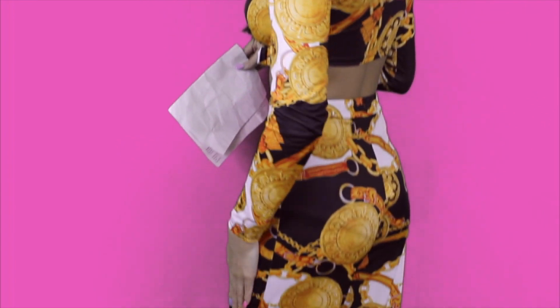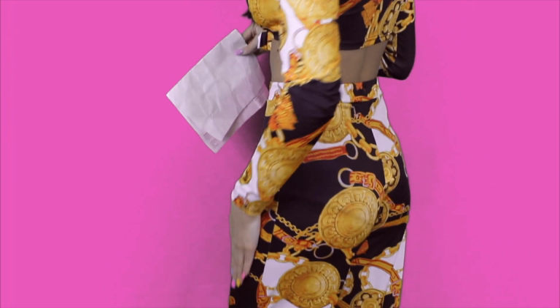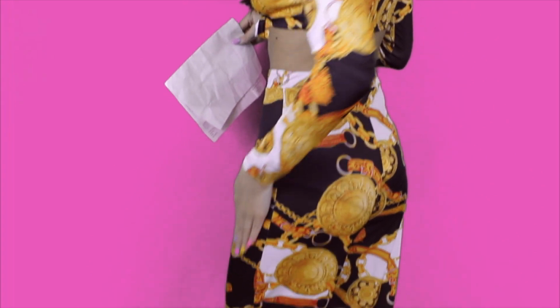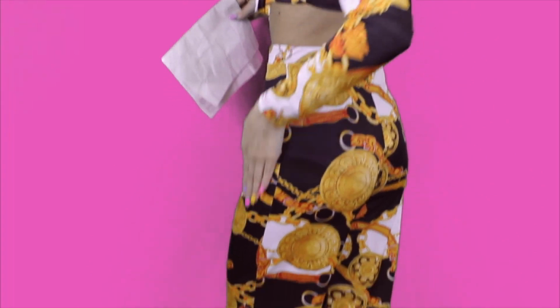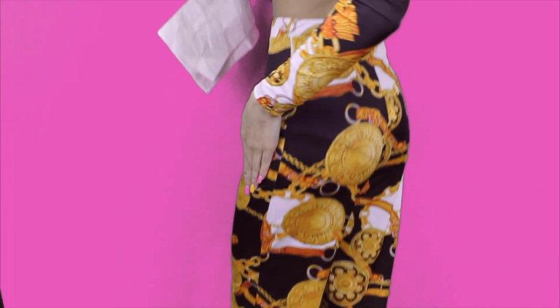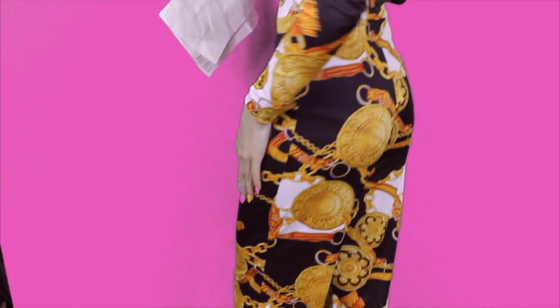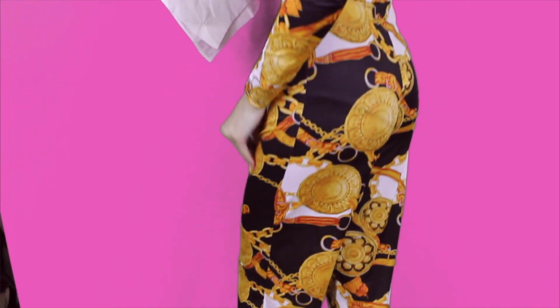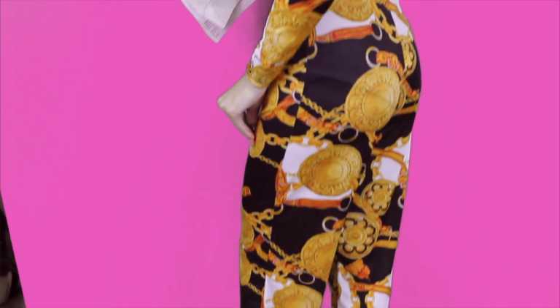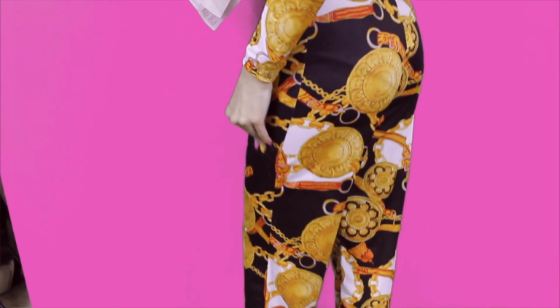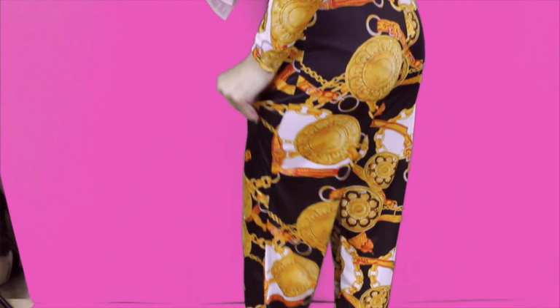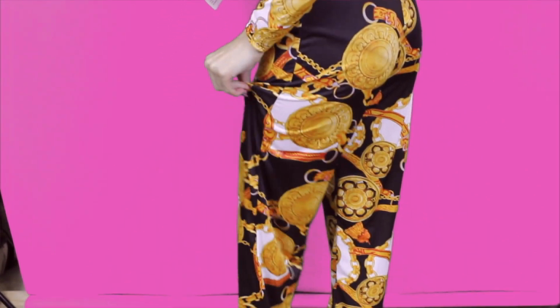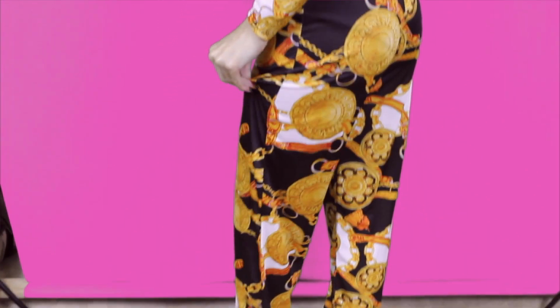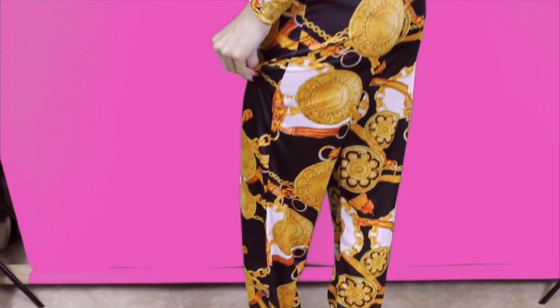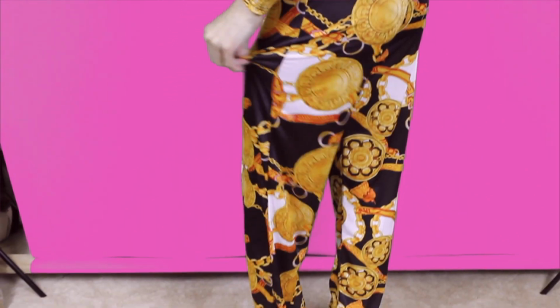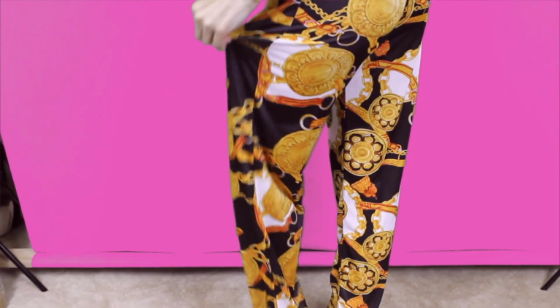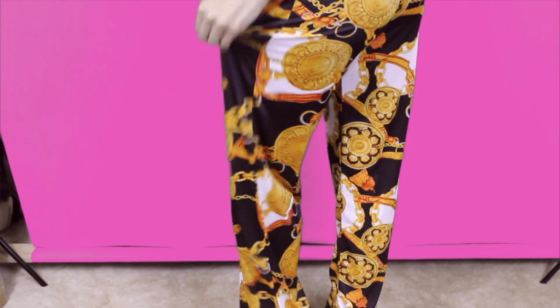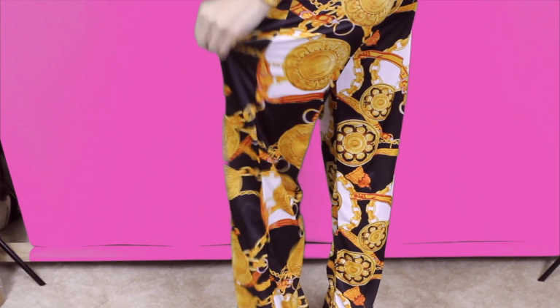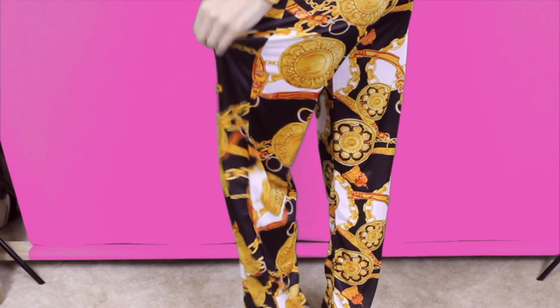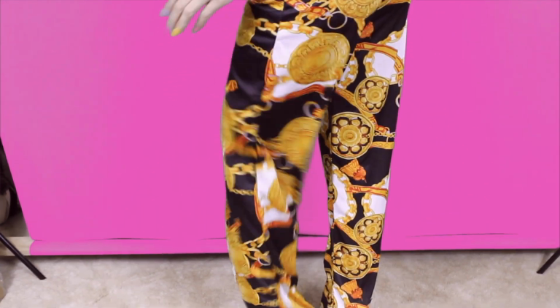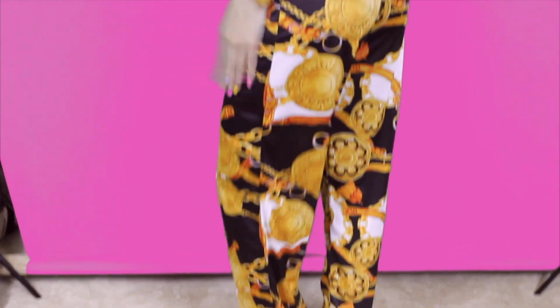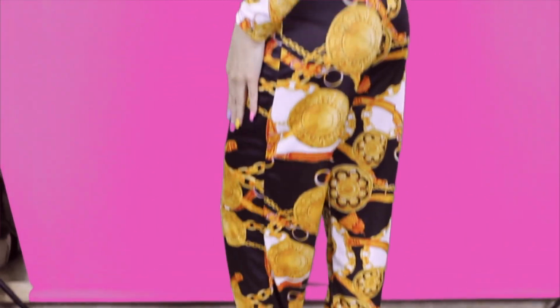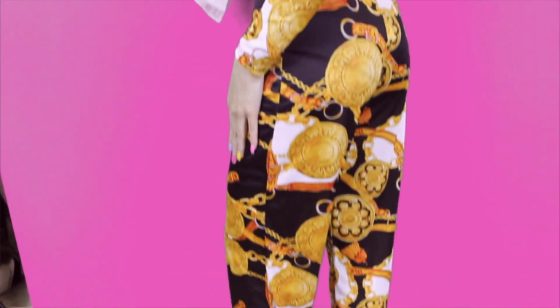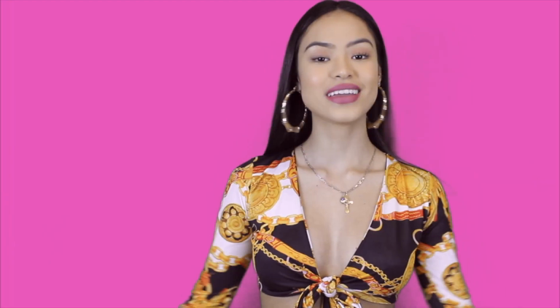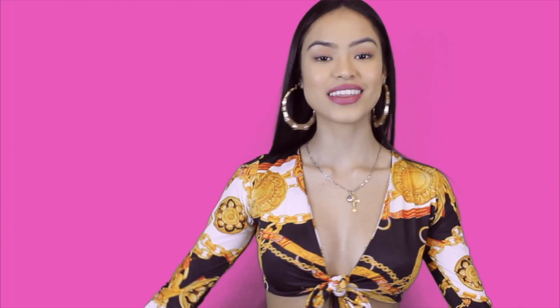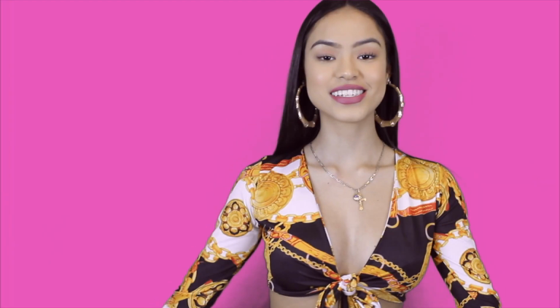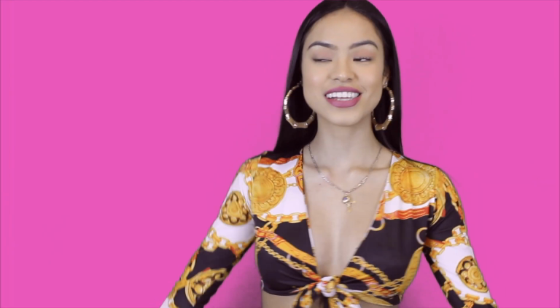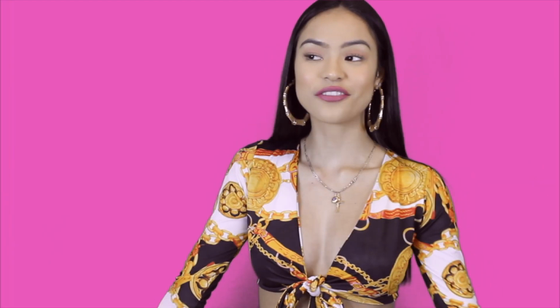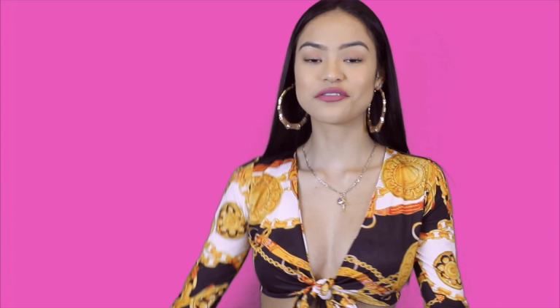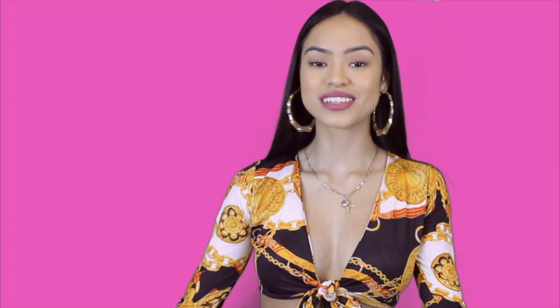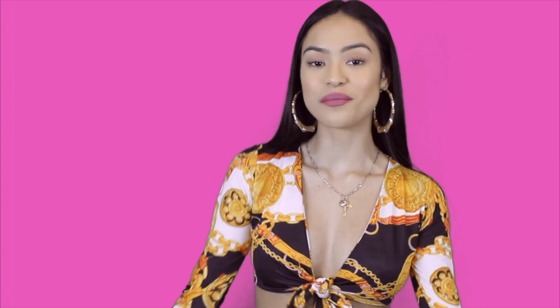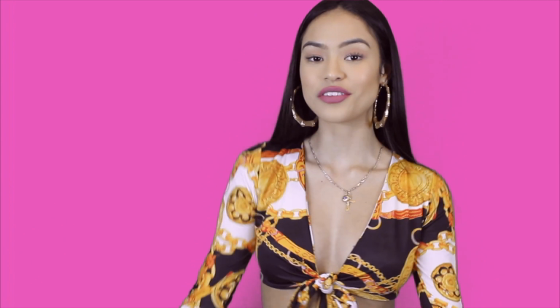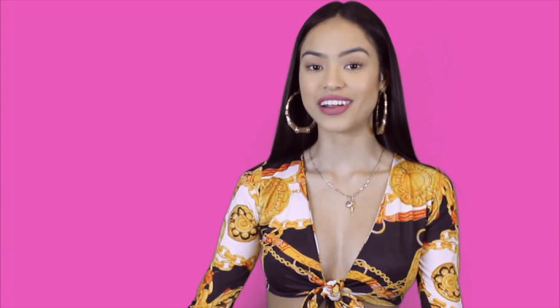This material is also a bit silky and it's definitely stretchy. But yeah, this is outfit number three.